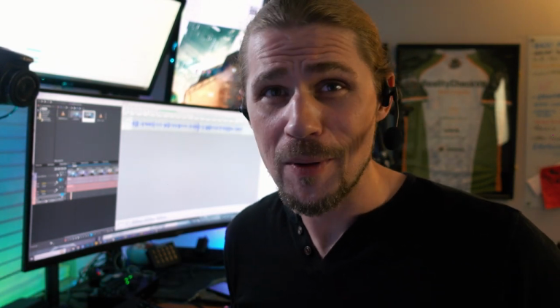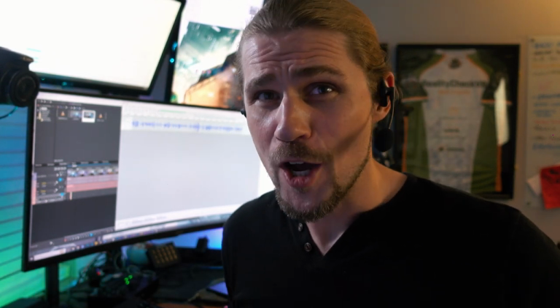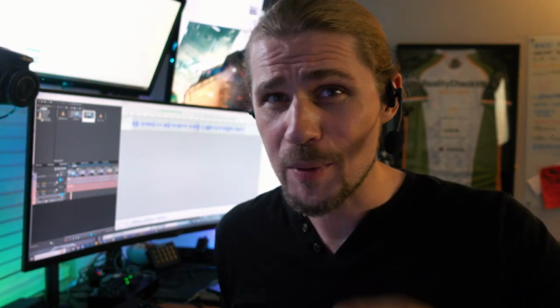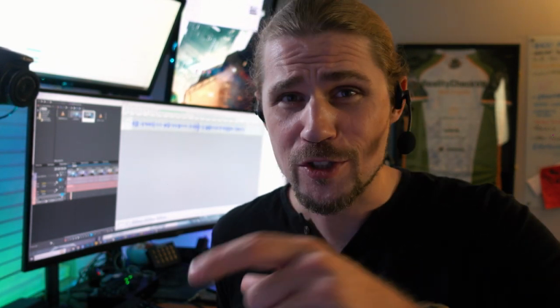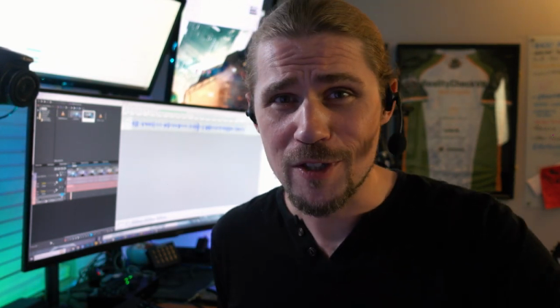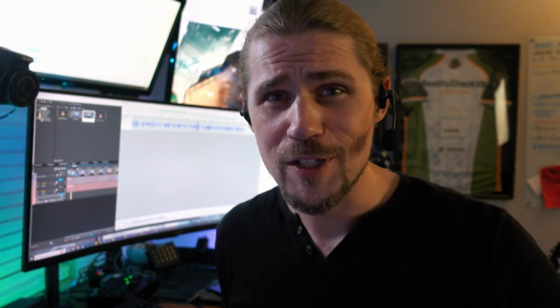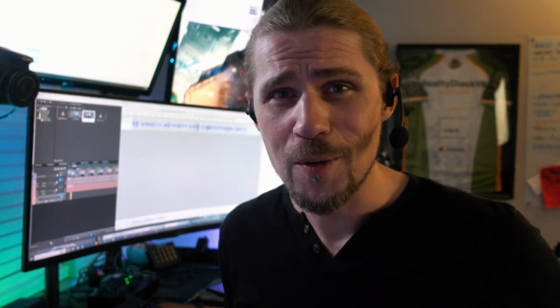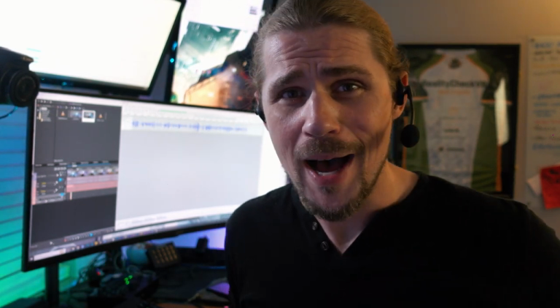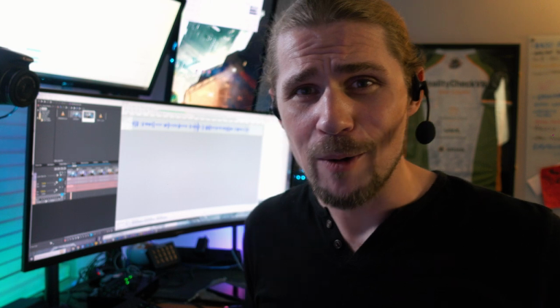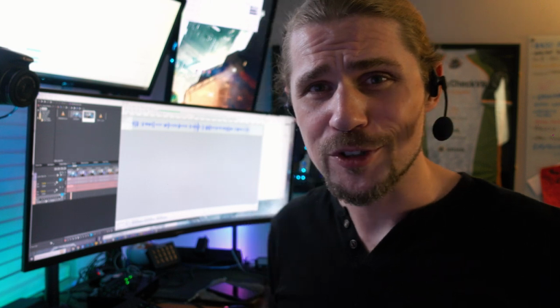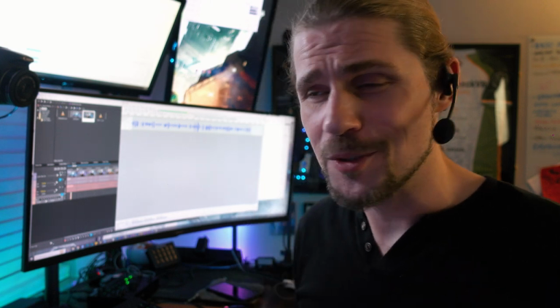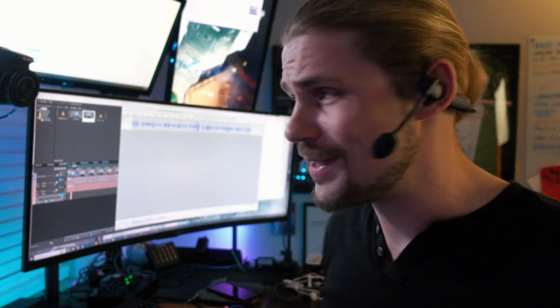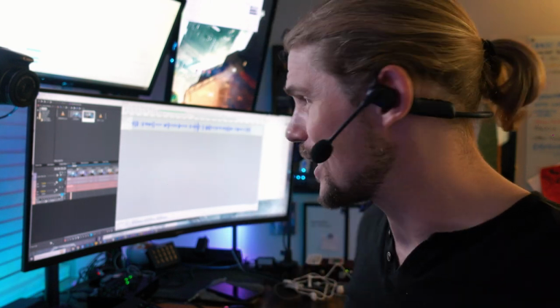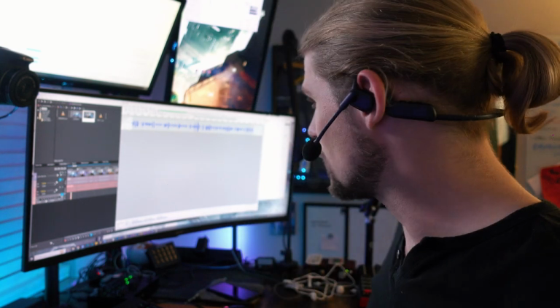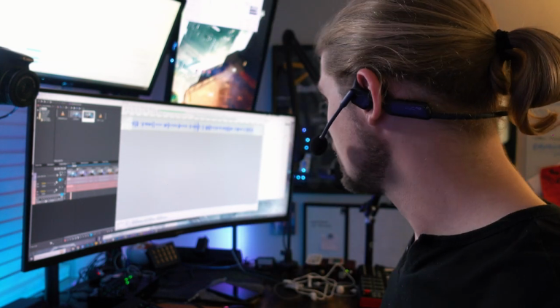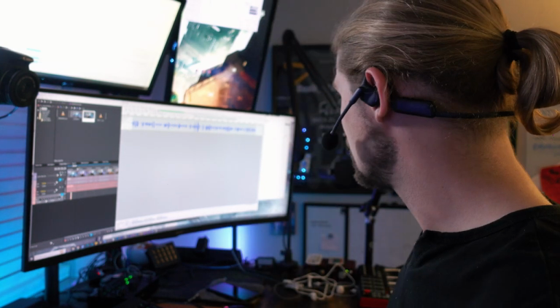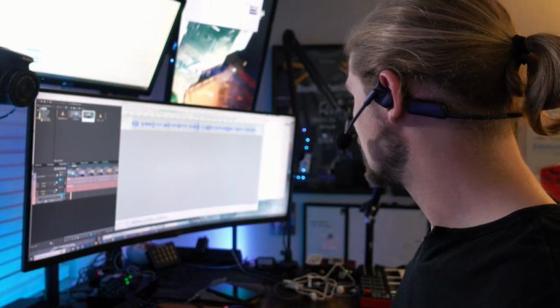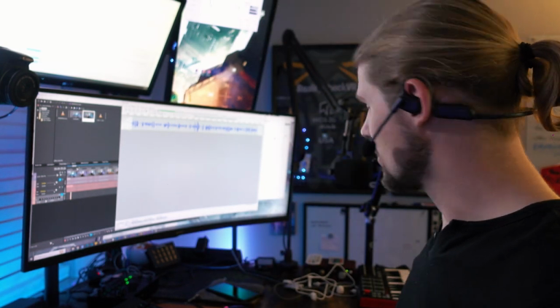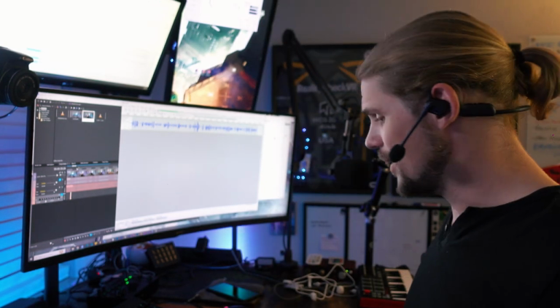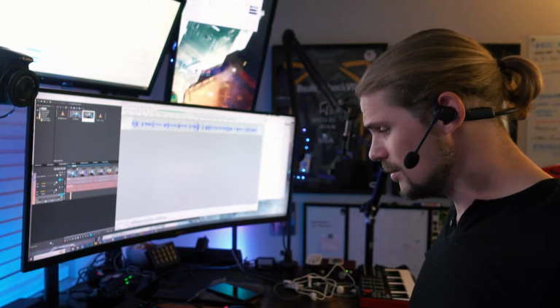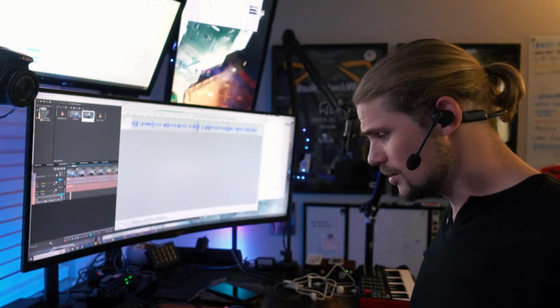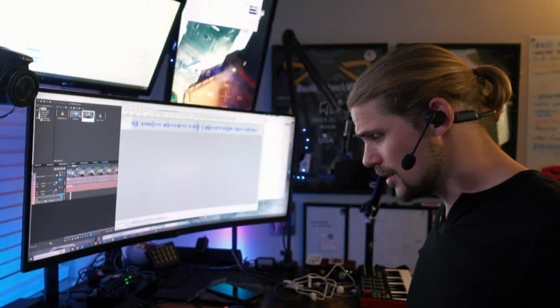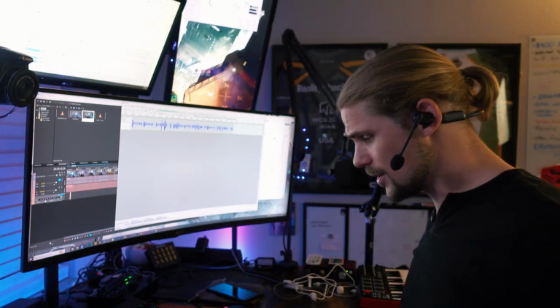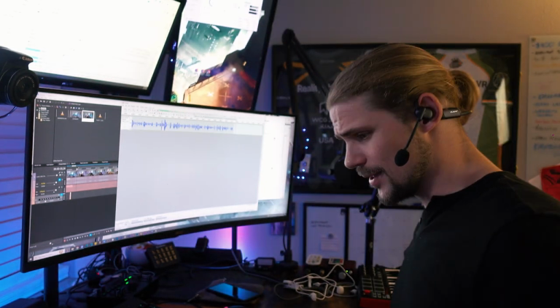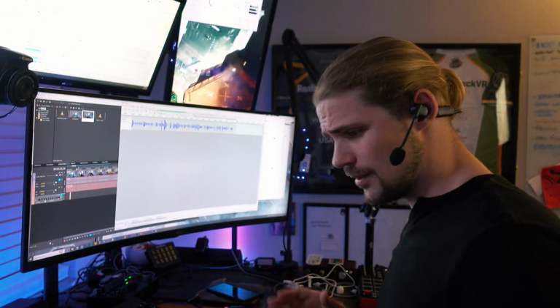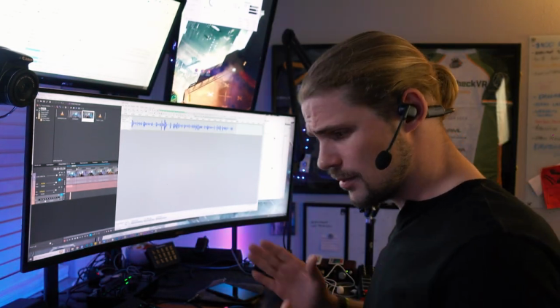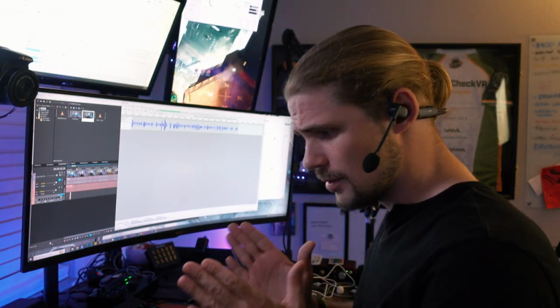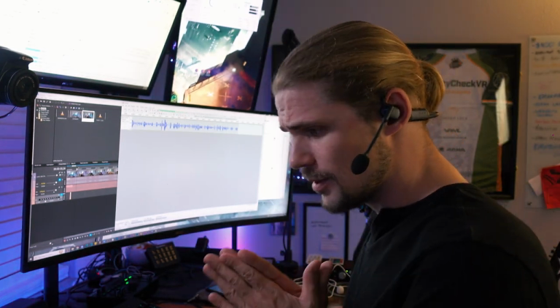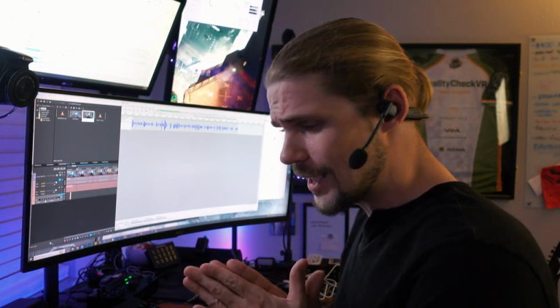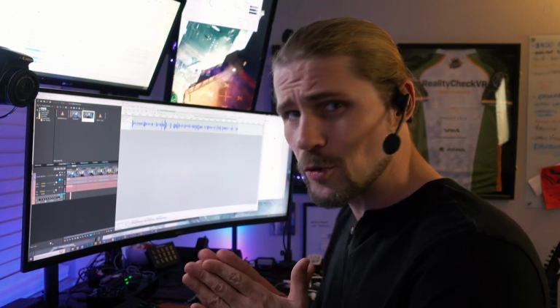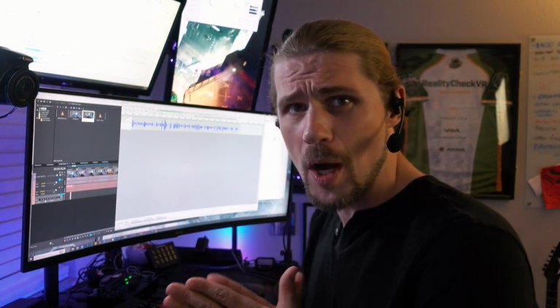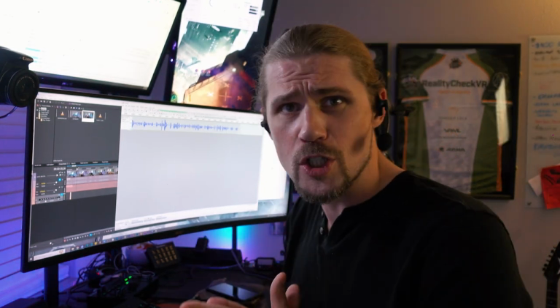Hope you guys enjoyed the video. I will see you in the next one. Thanks for watching.